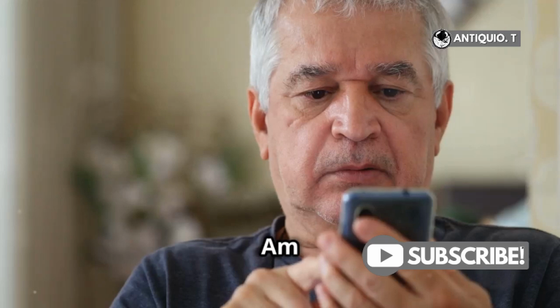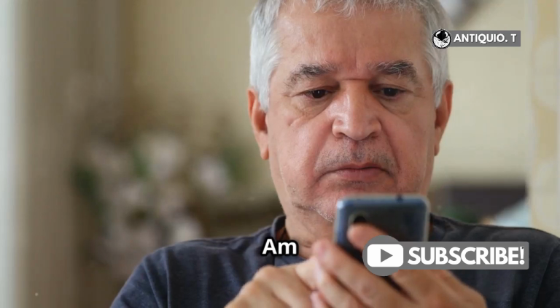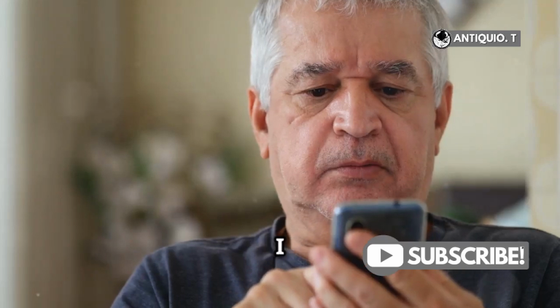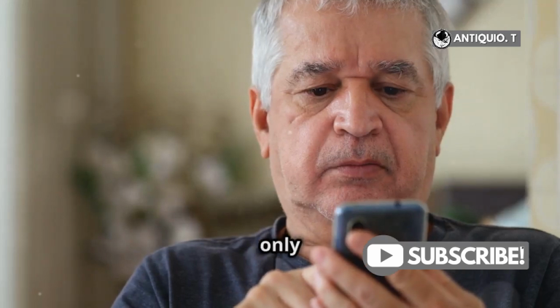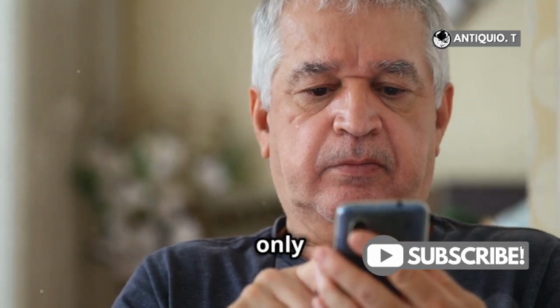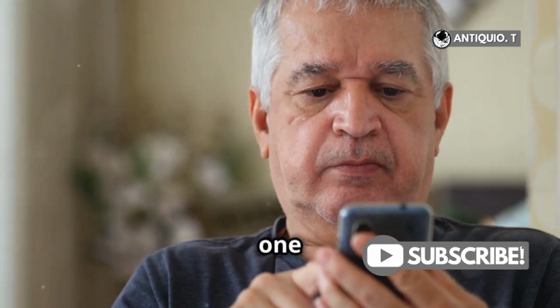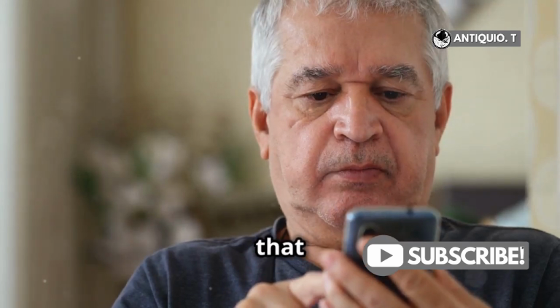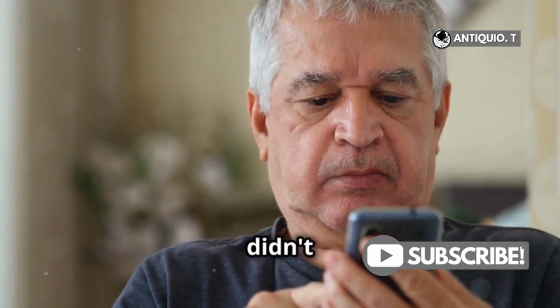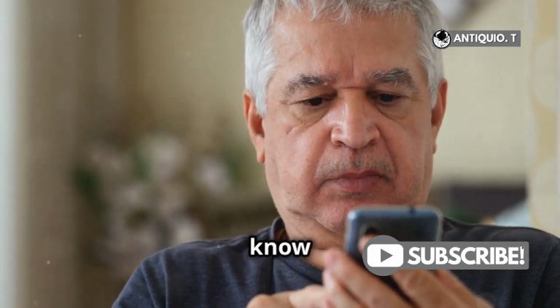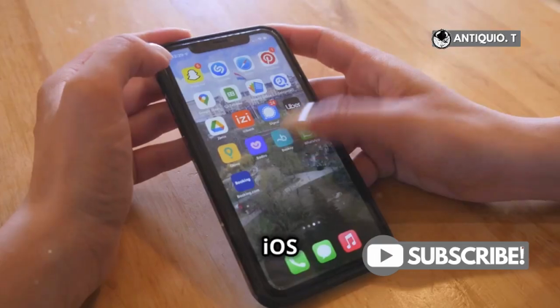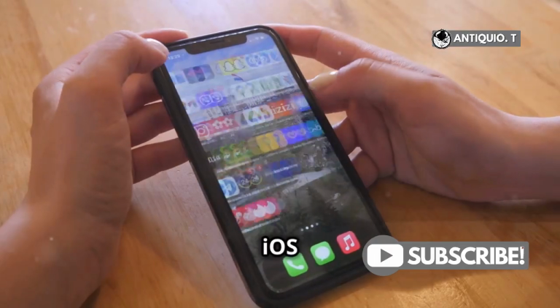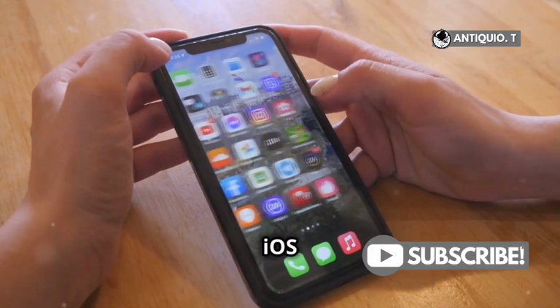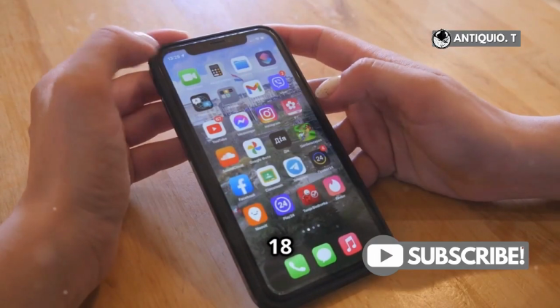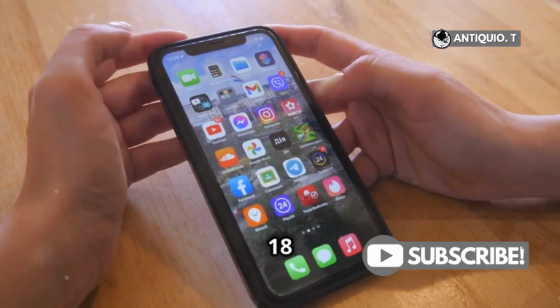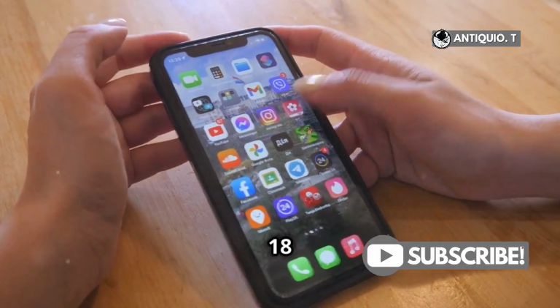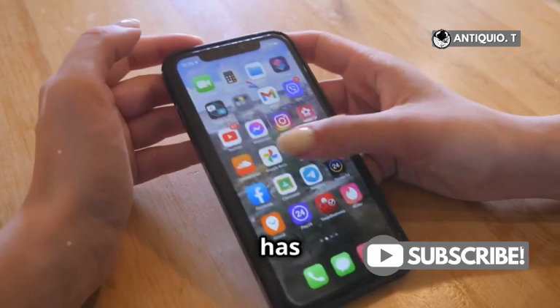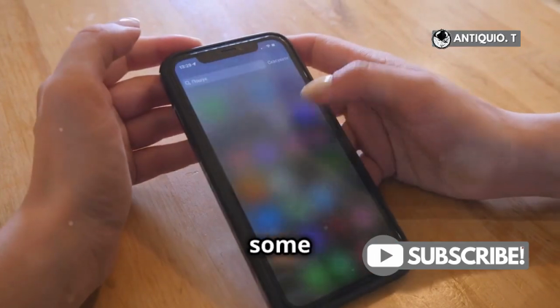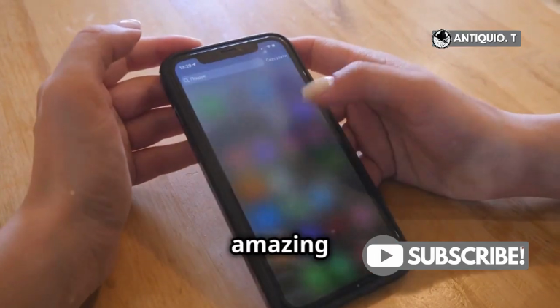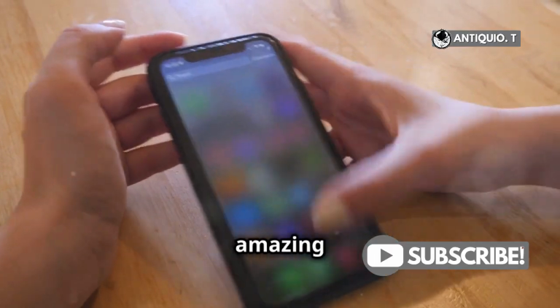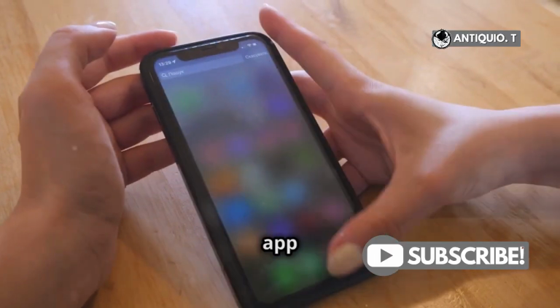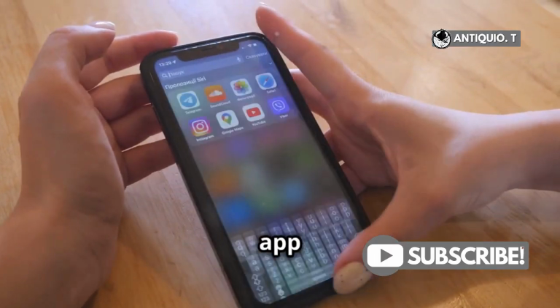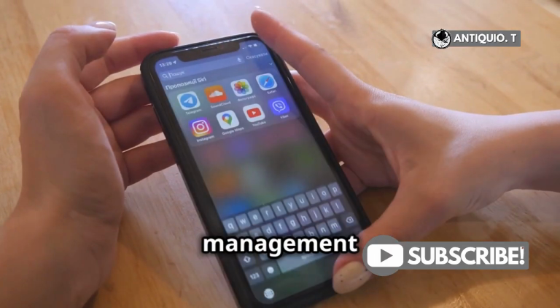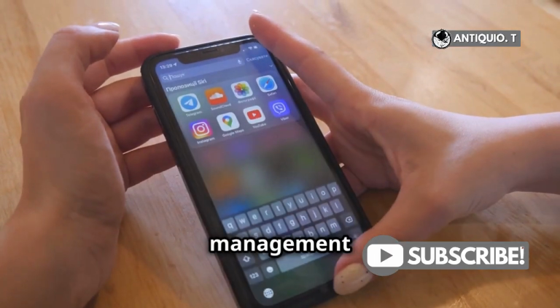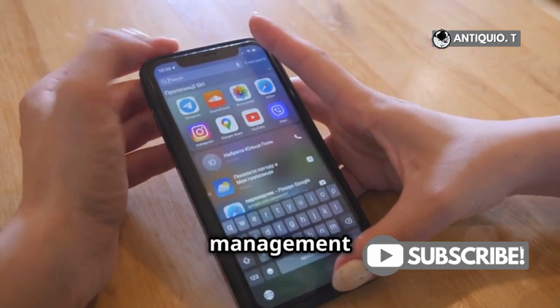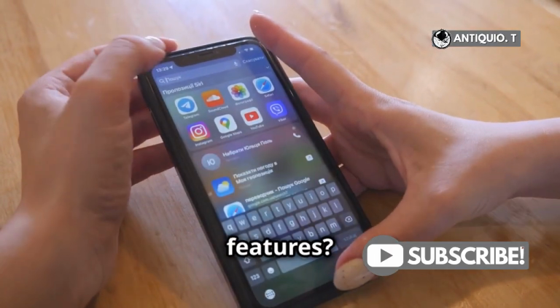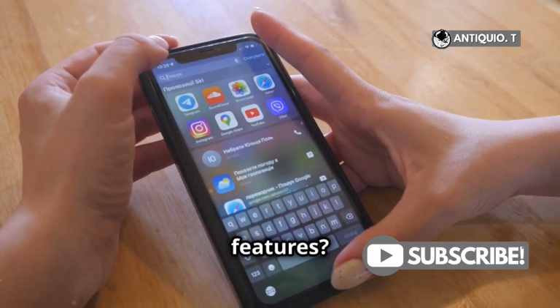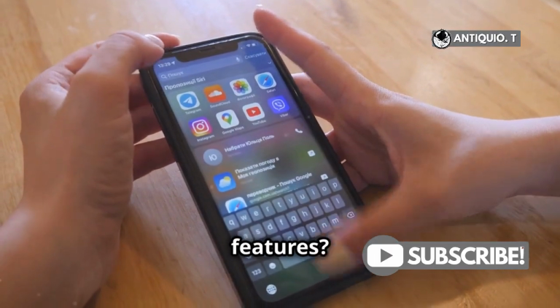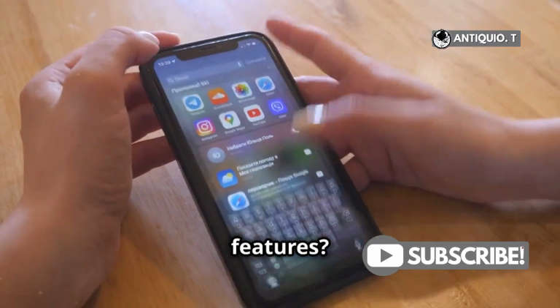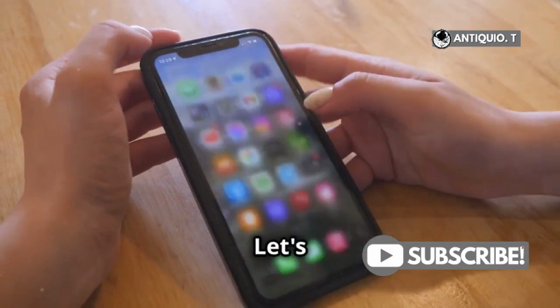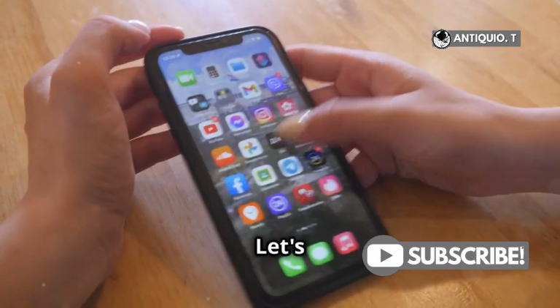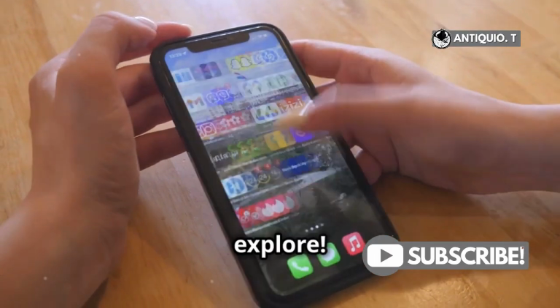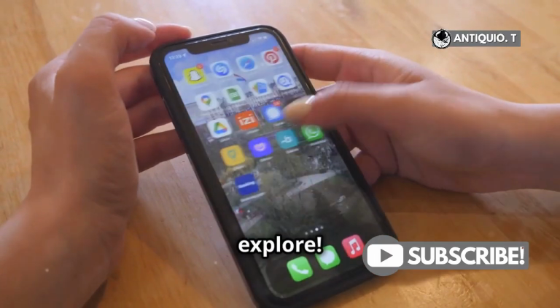Am I the only one that didn't know iOS 18 has some amazing app management features? Let's explore.